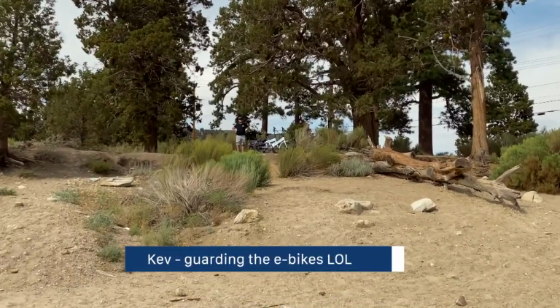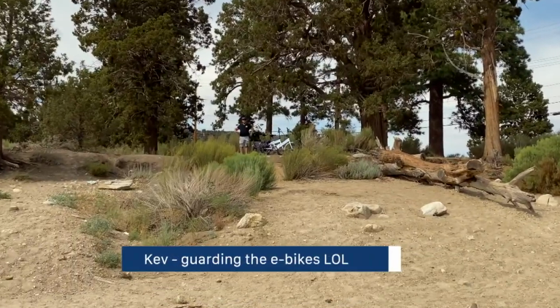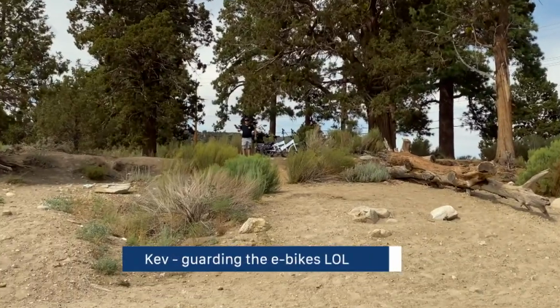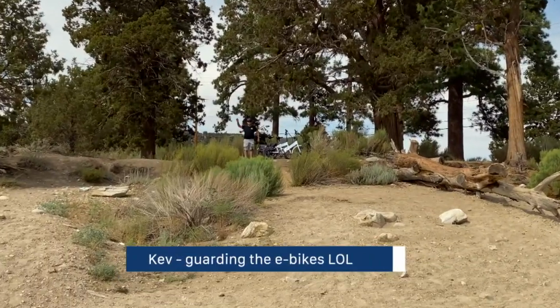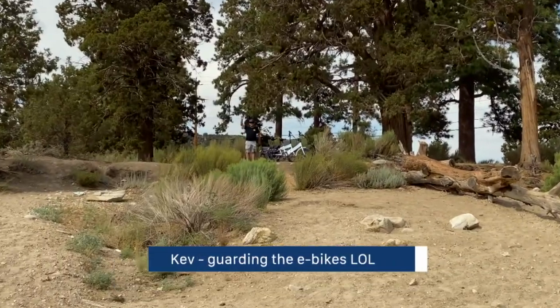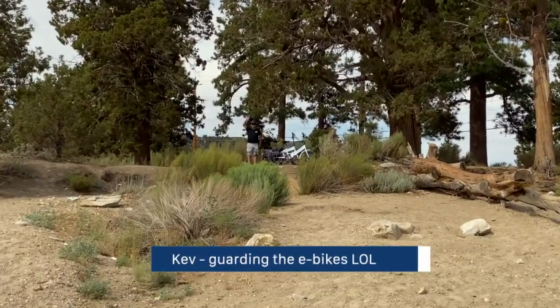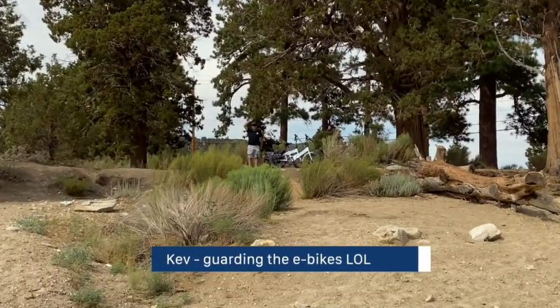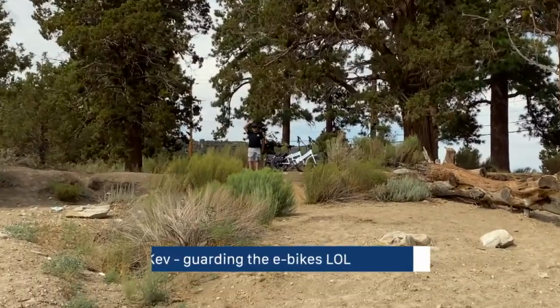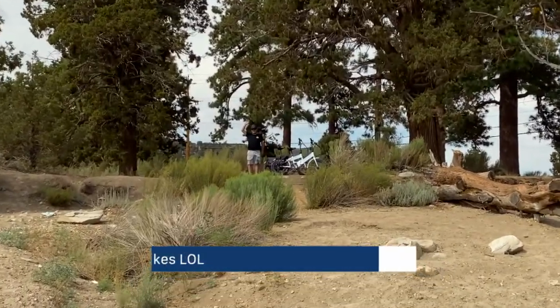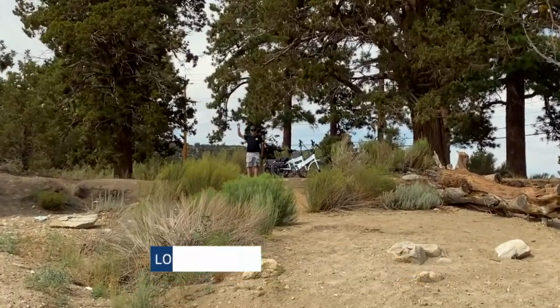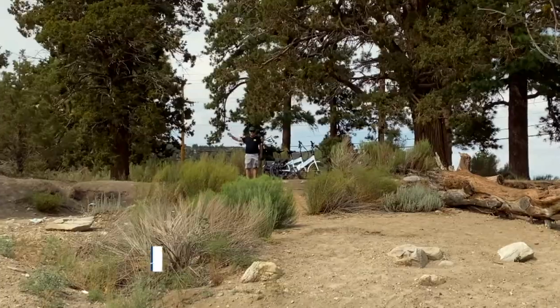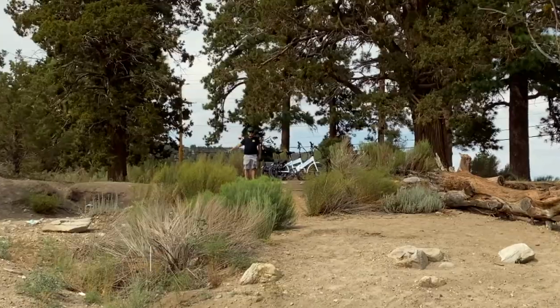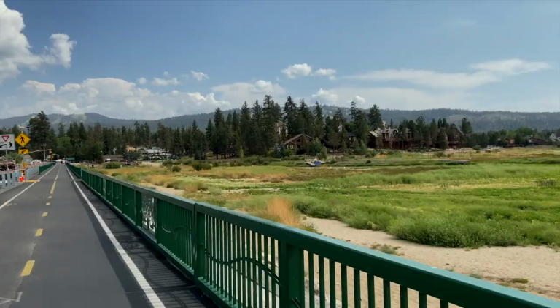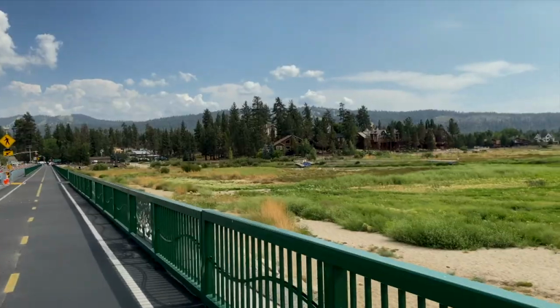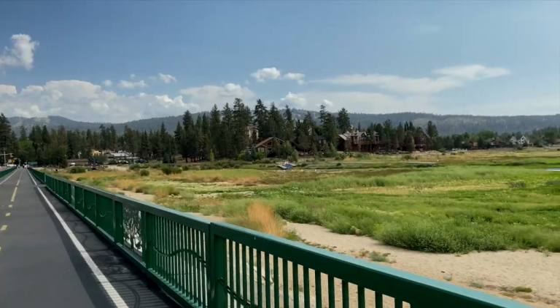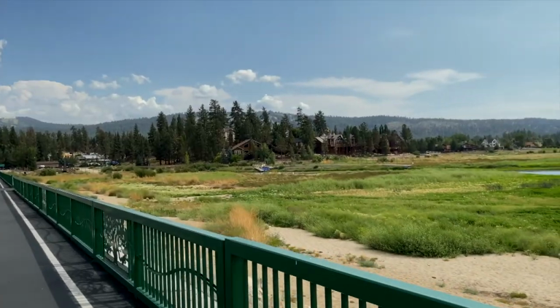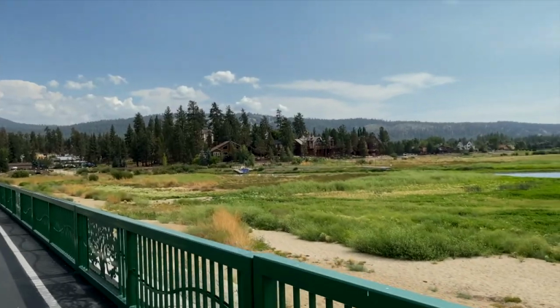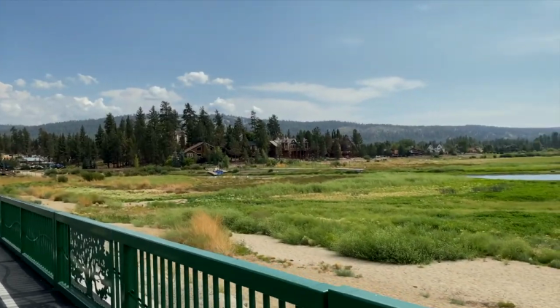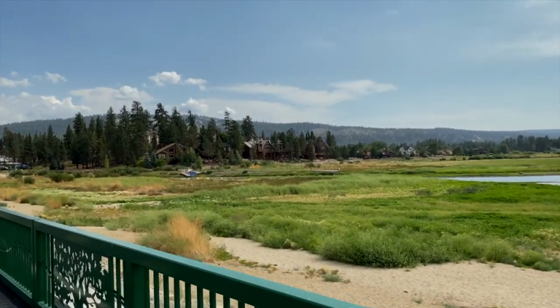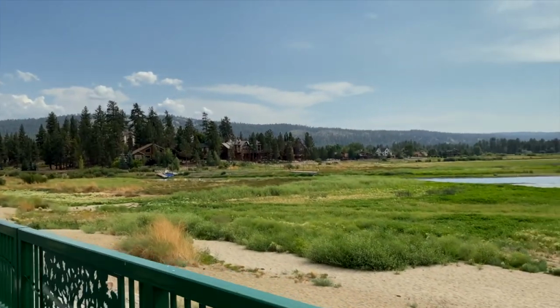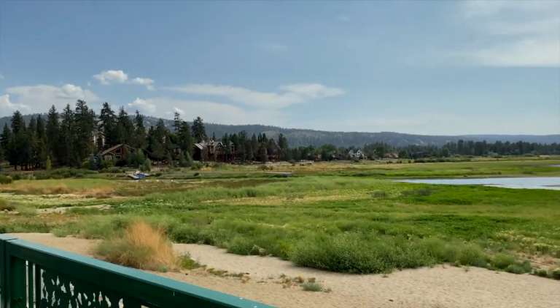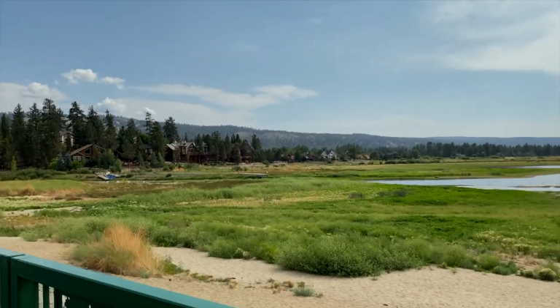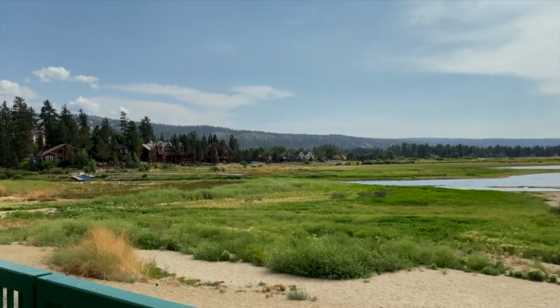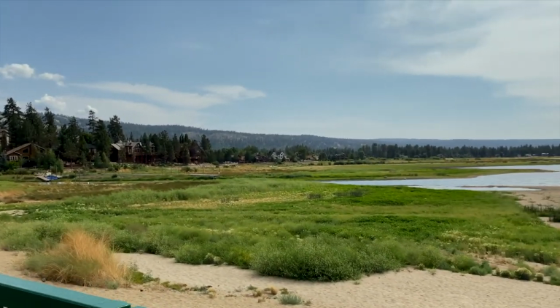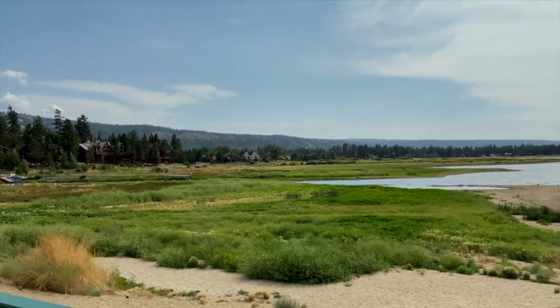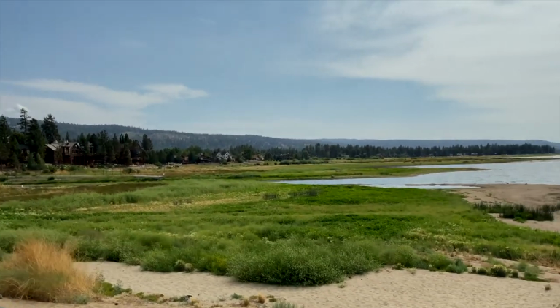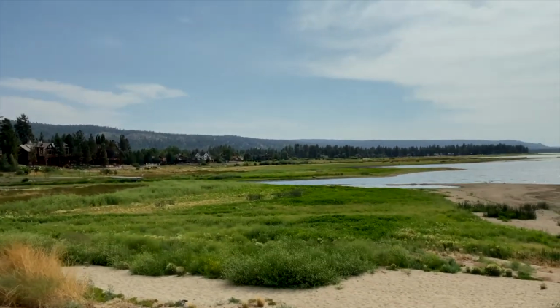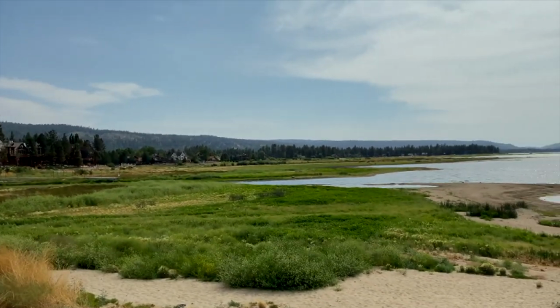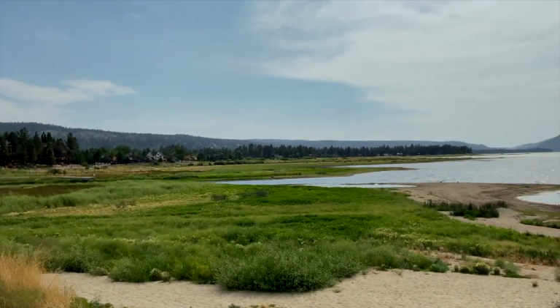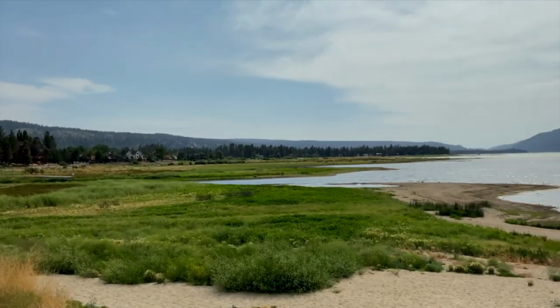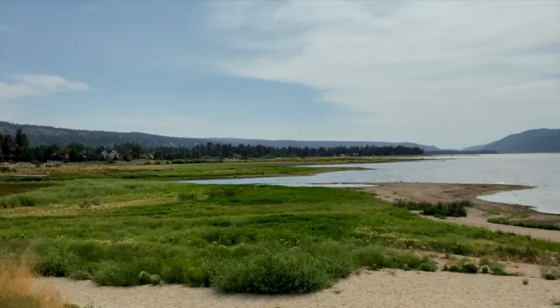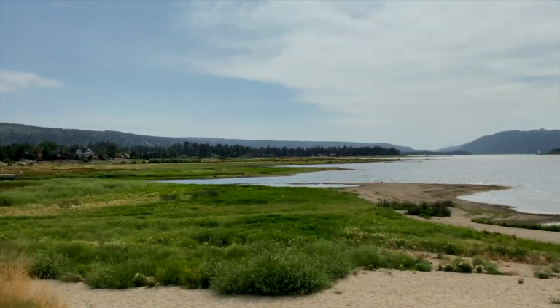This was a wonderful short trip and our e-bike certainly made it a pleasant and joyful ride. Until next time, we'll see you on the trail.